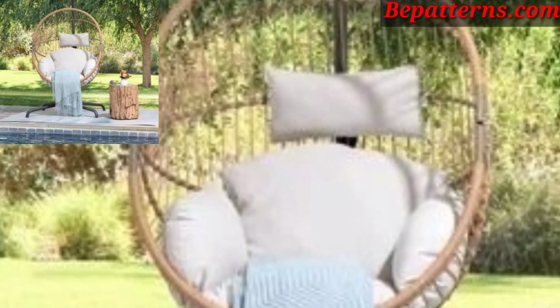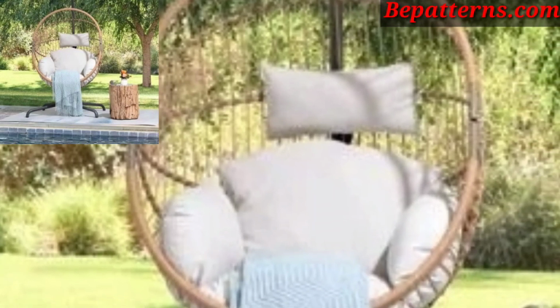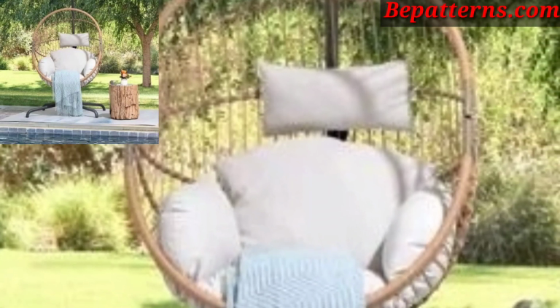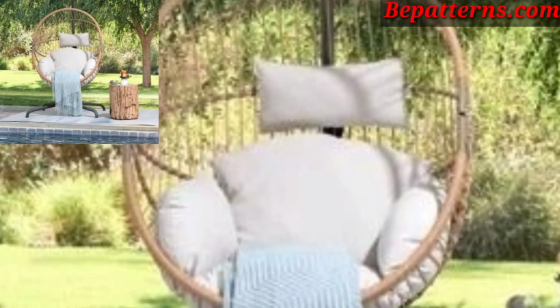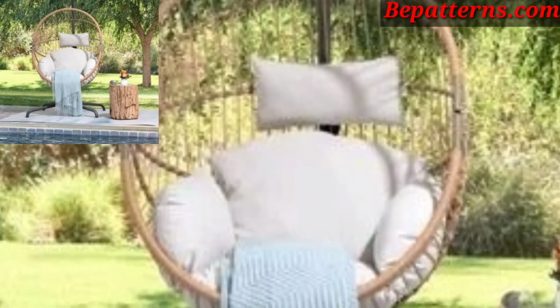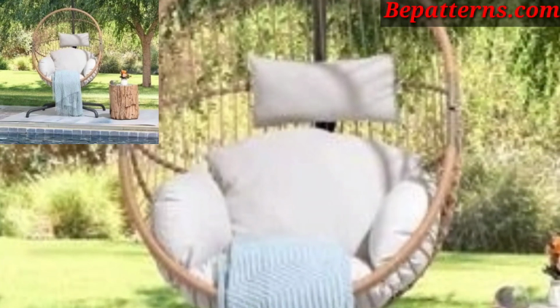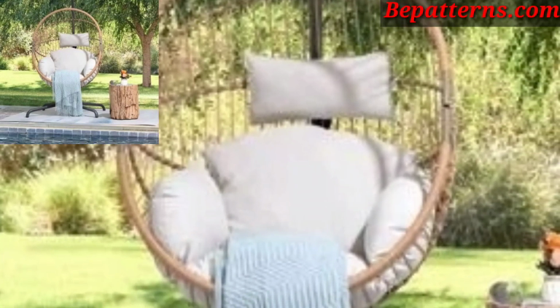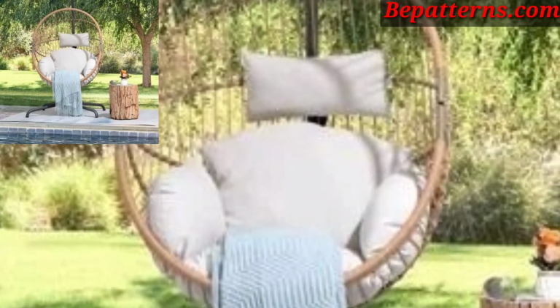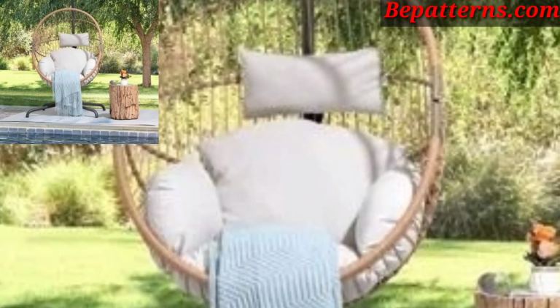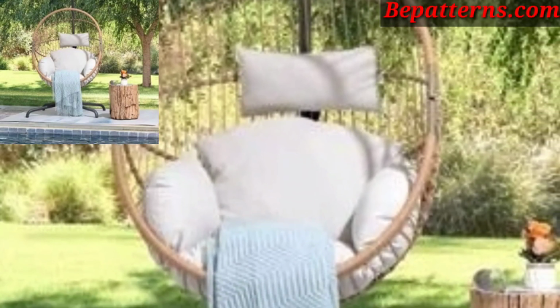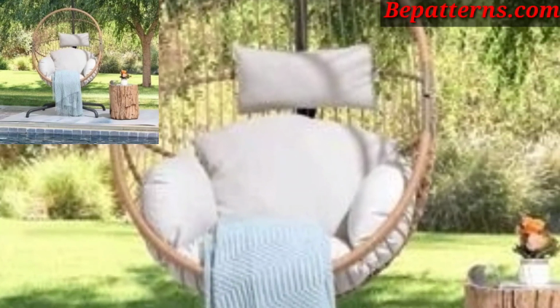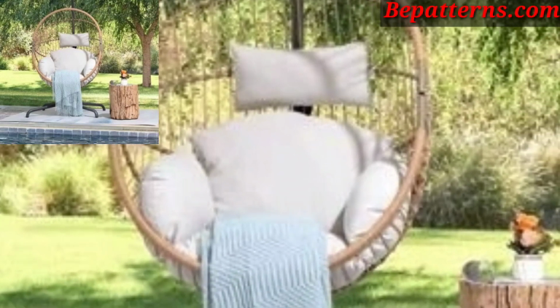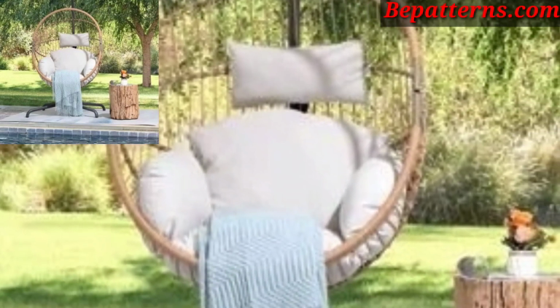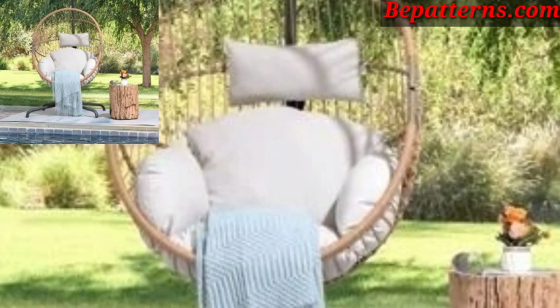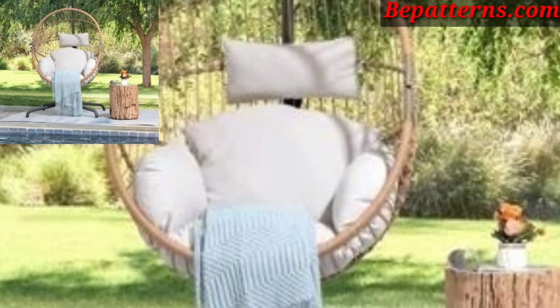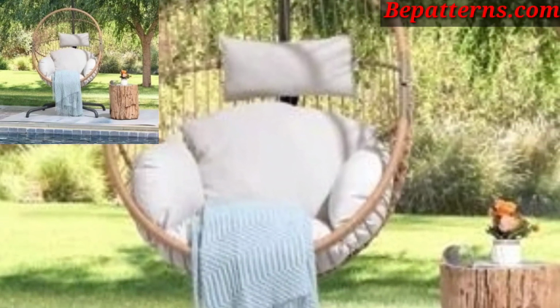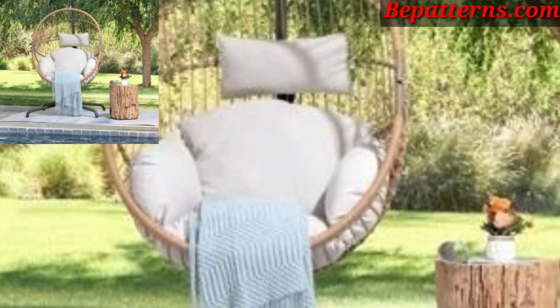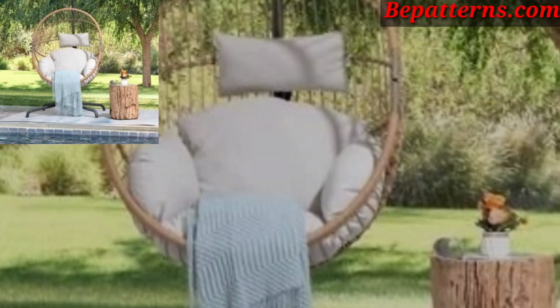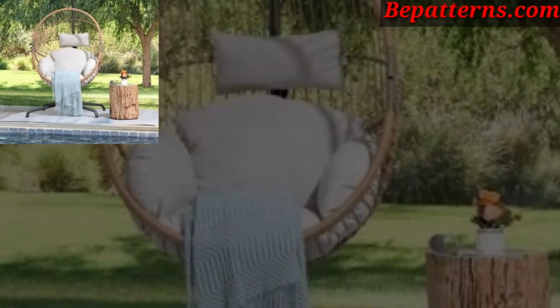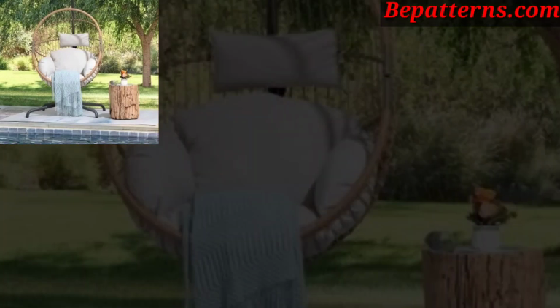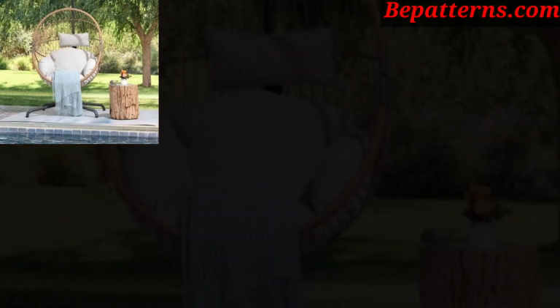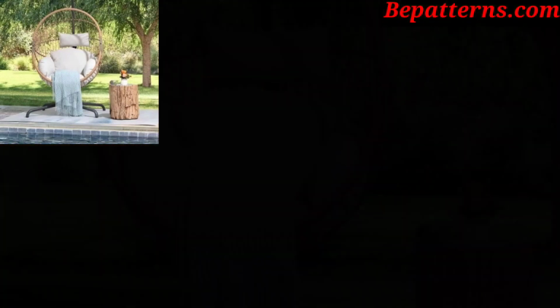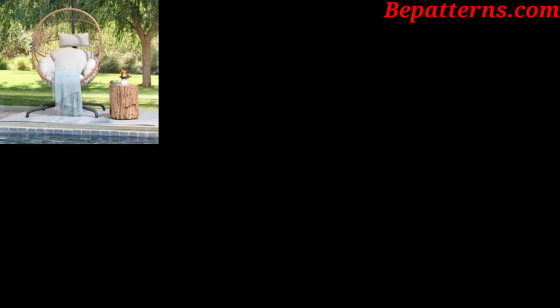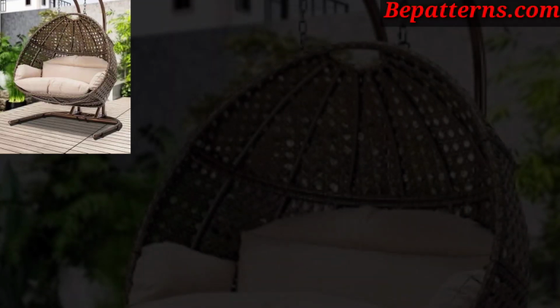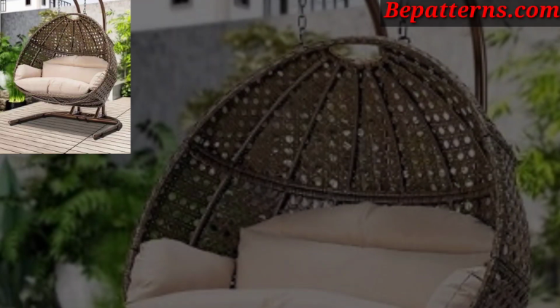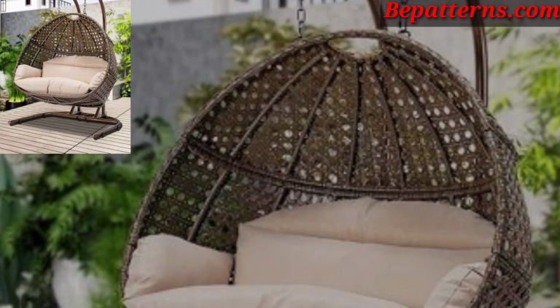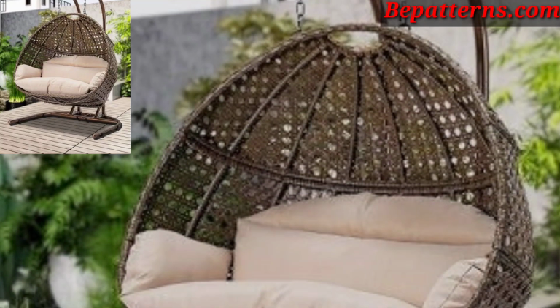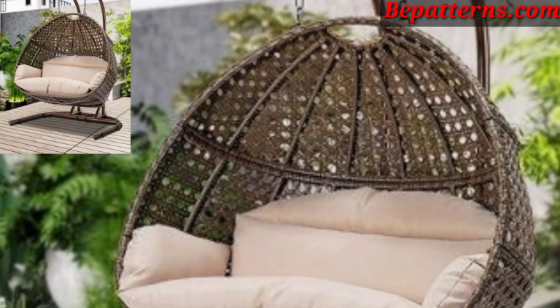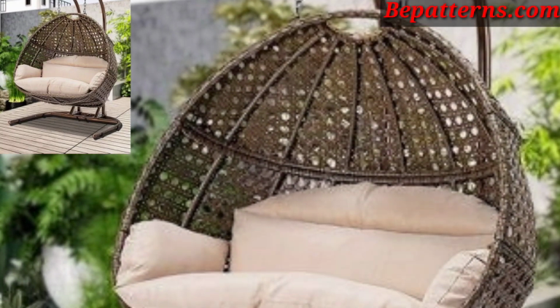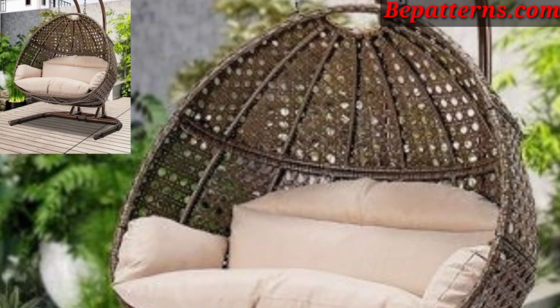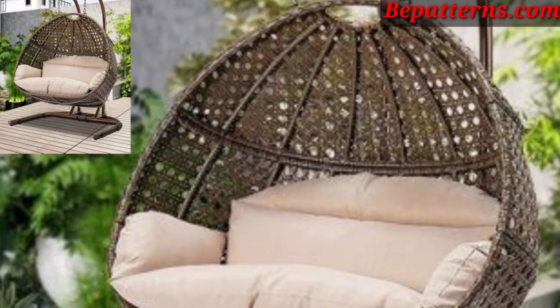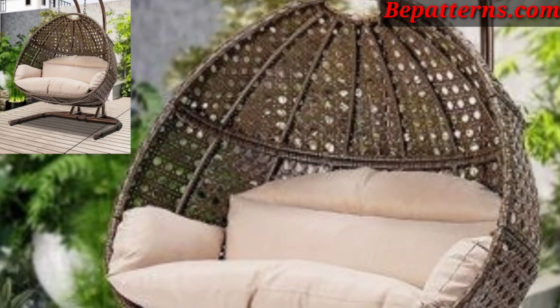Use decorative baskets to store extra pillows, blankets, or other essentials.